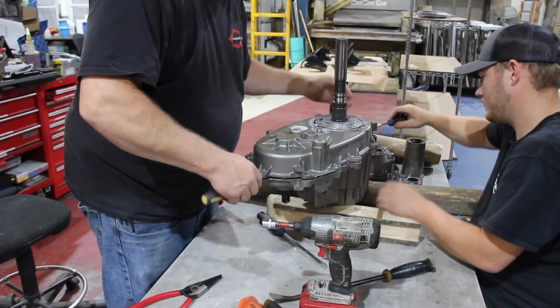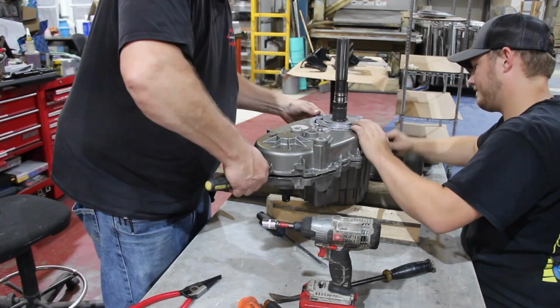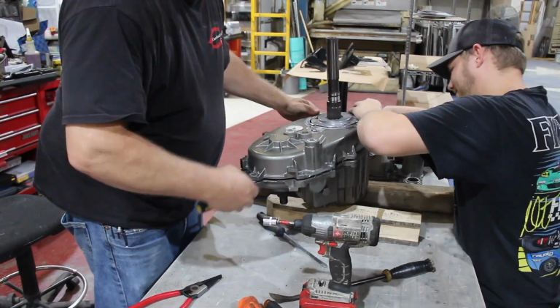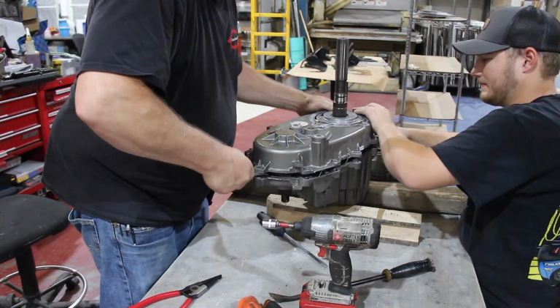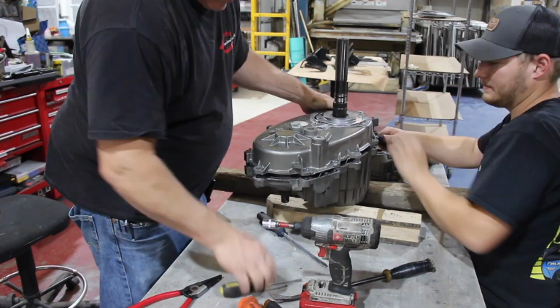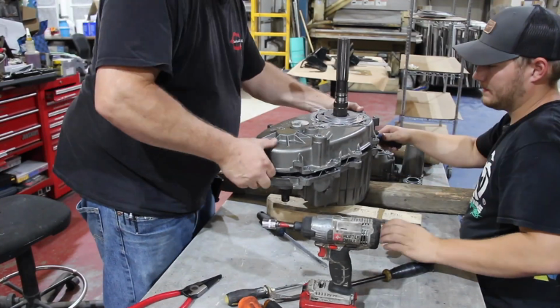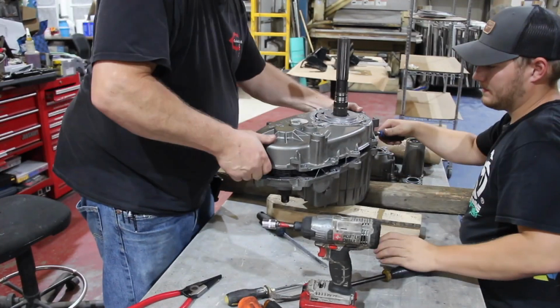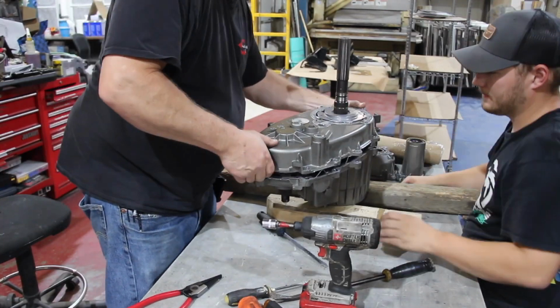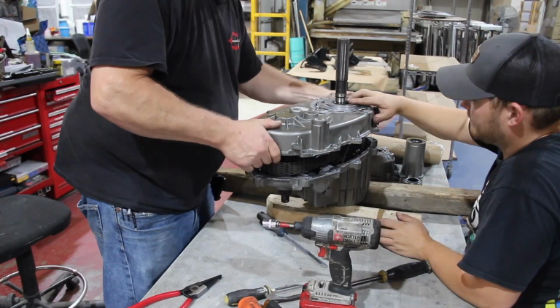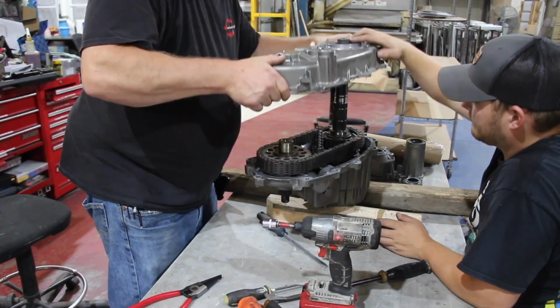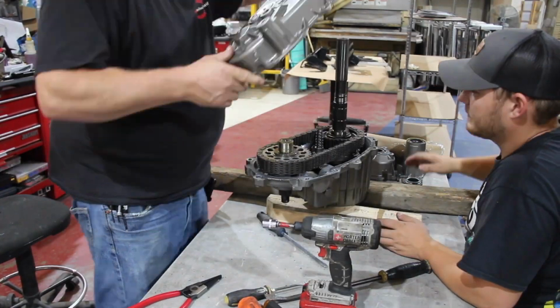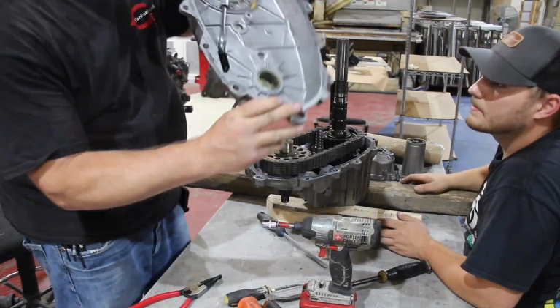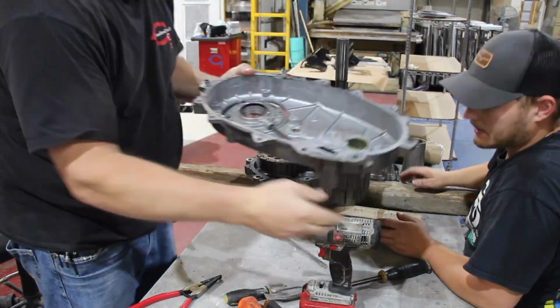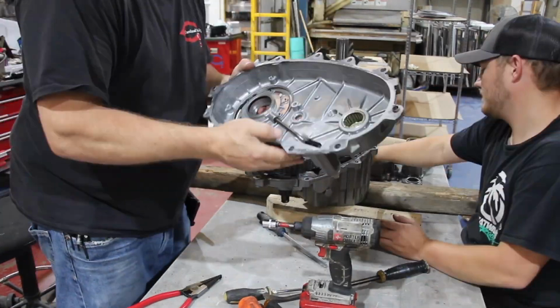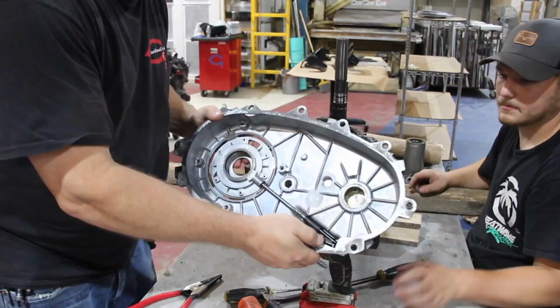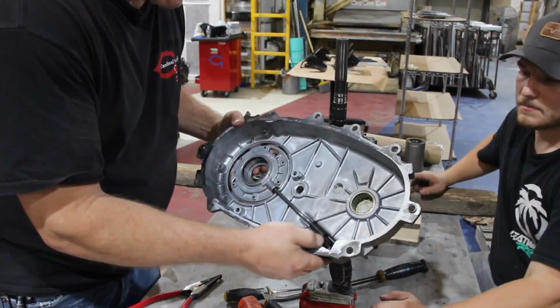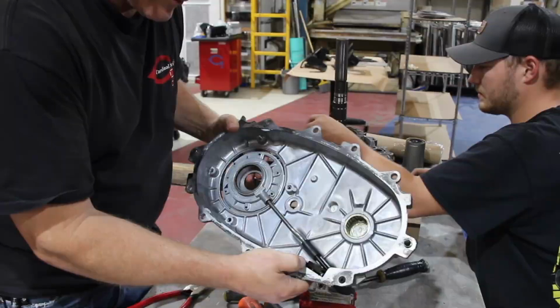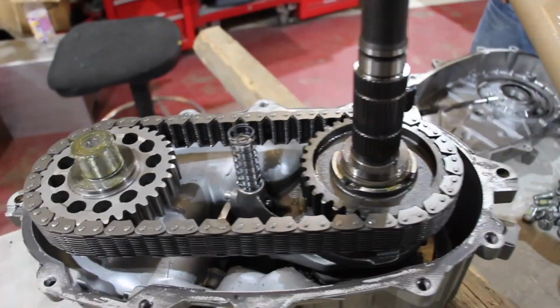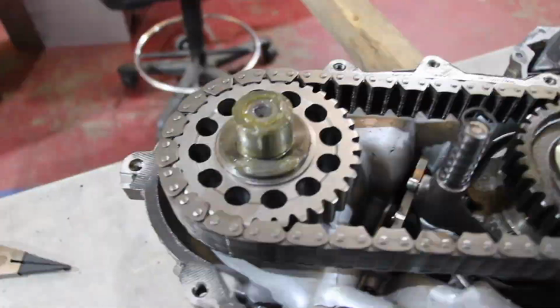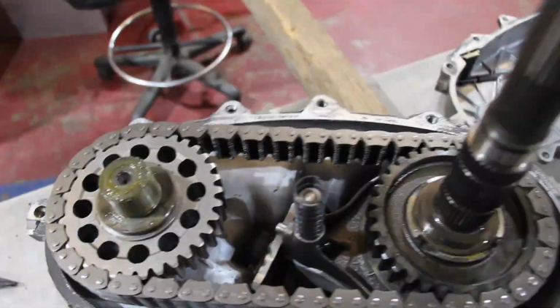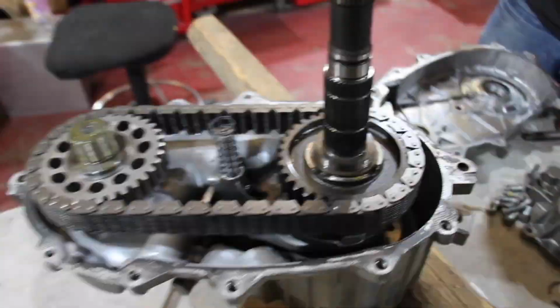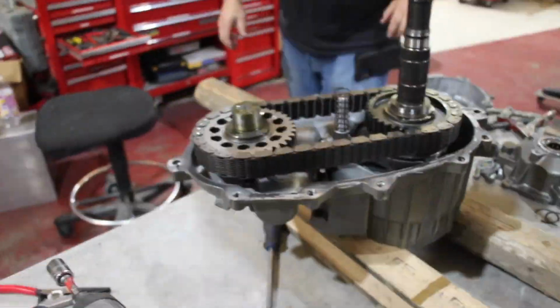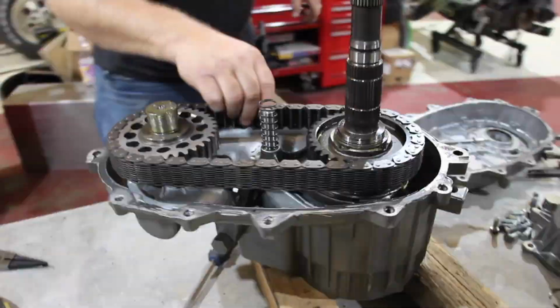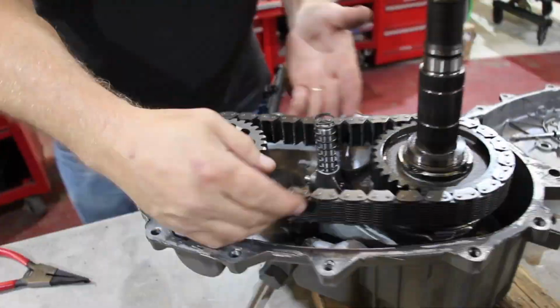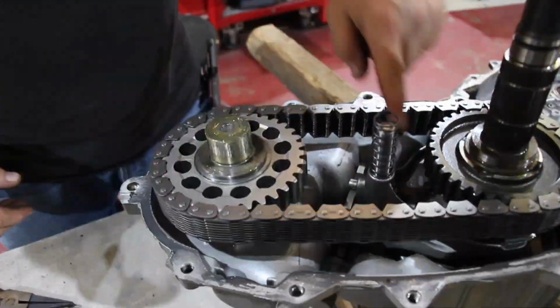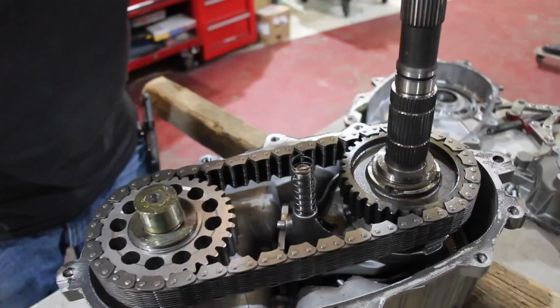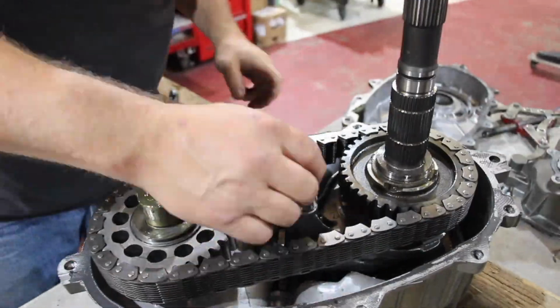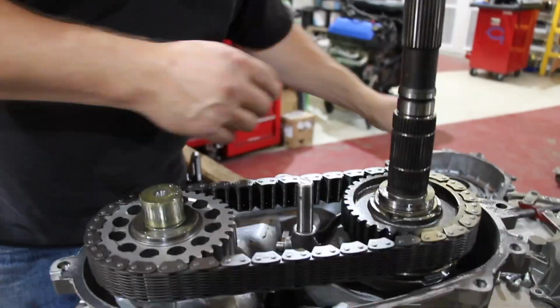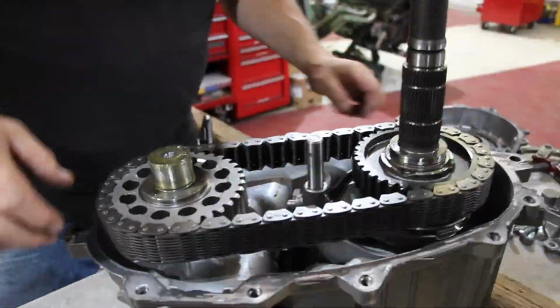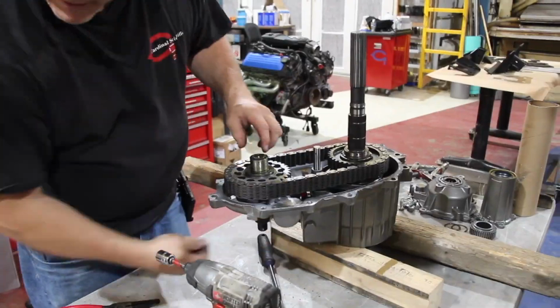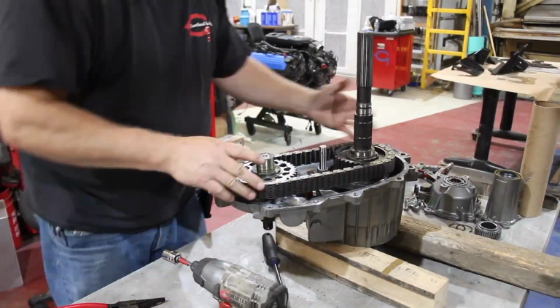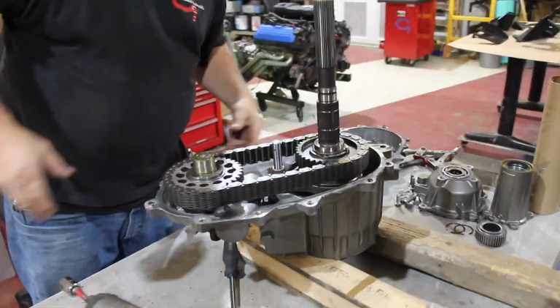In the last episode, you also saw us do some modifications to our transfer case to make the TDI engine fit a little bit better.